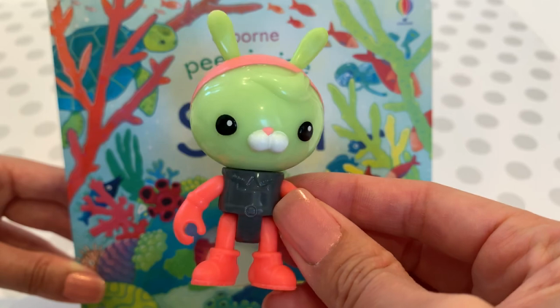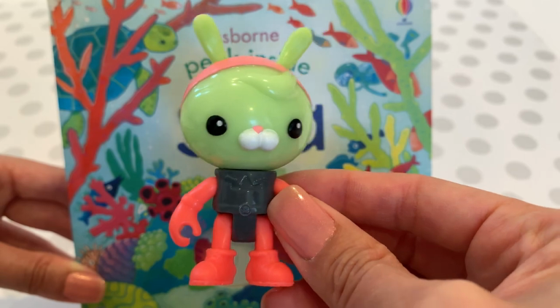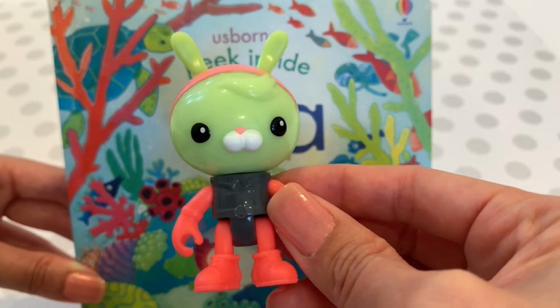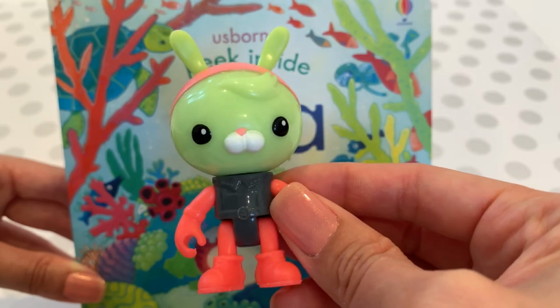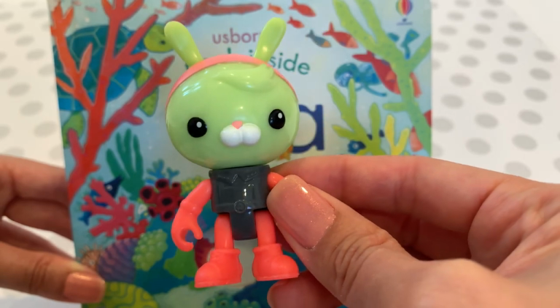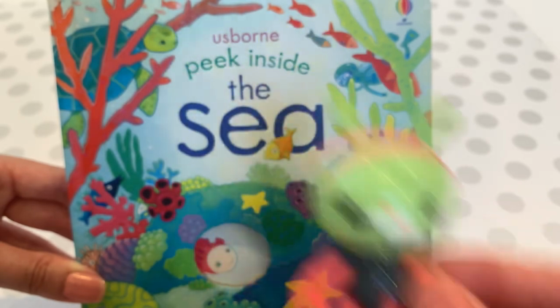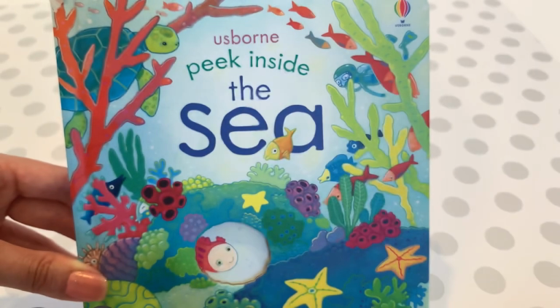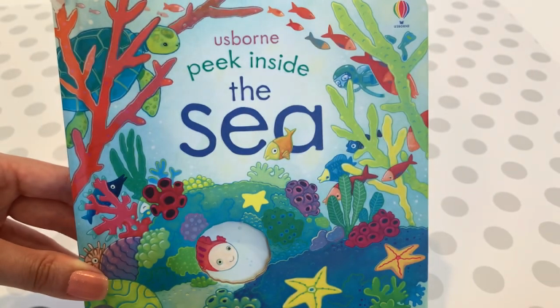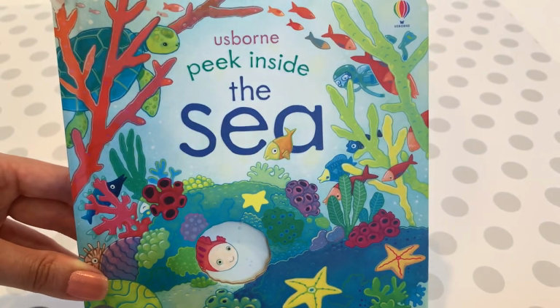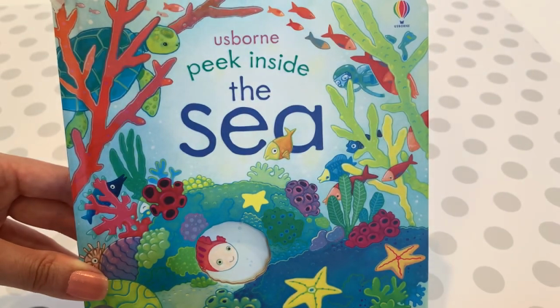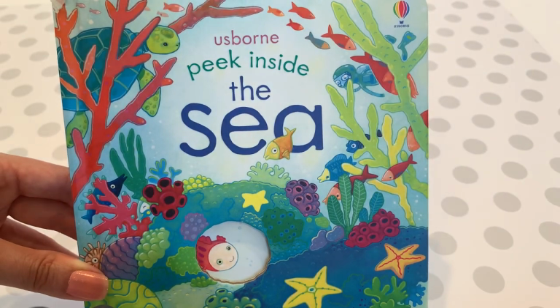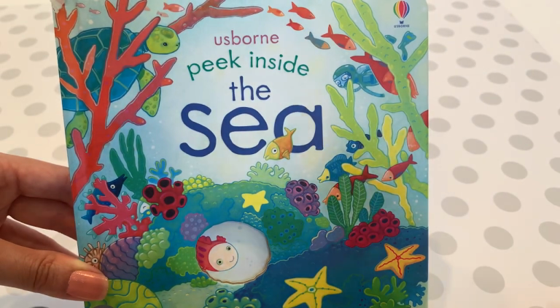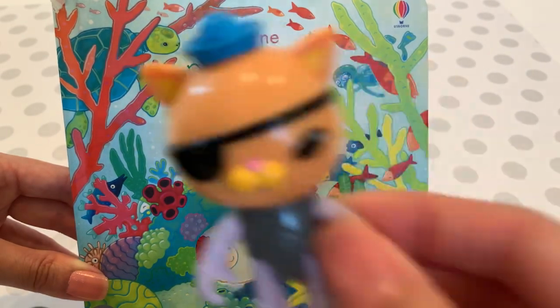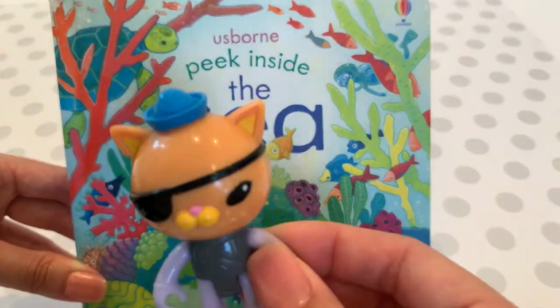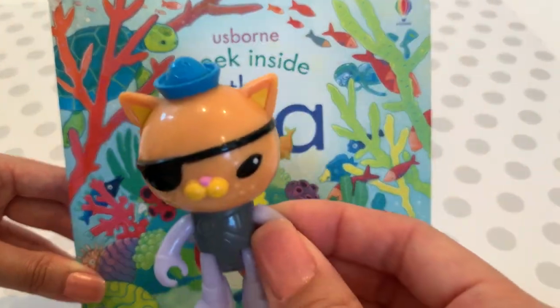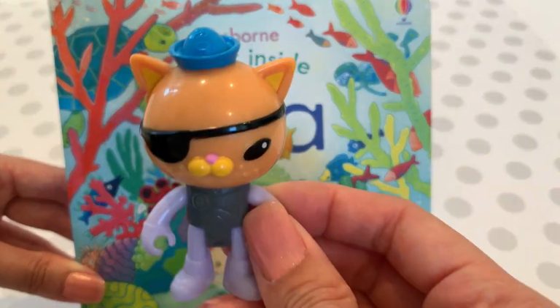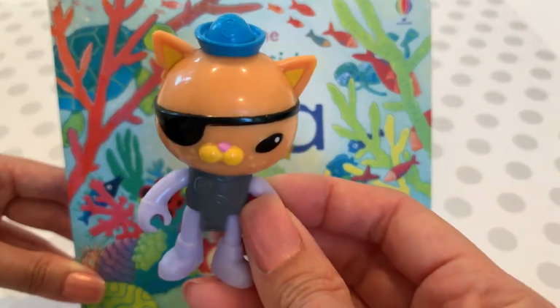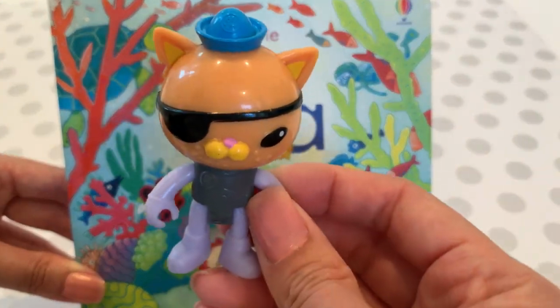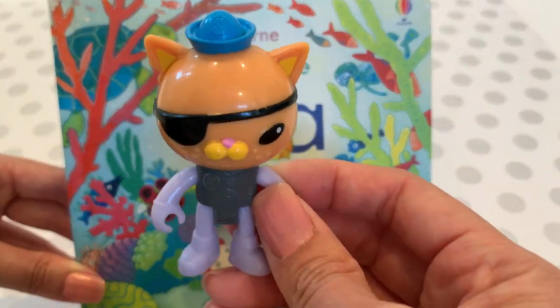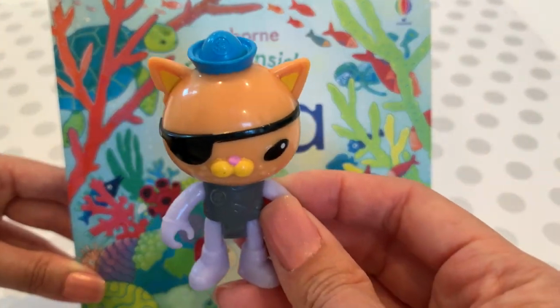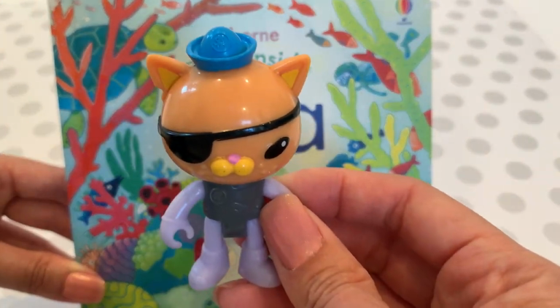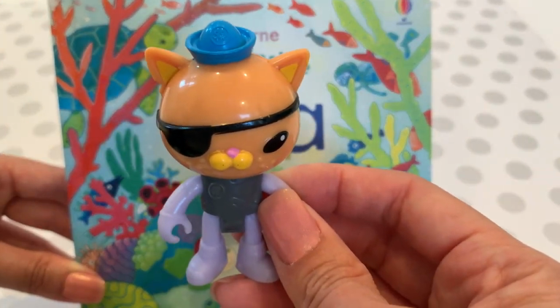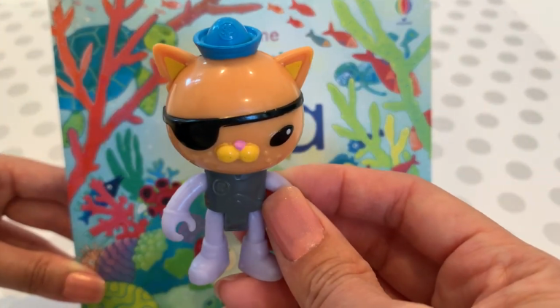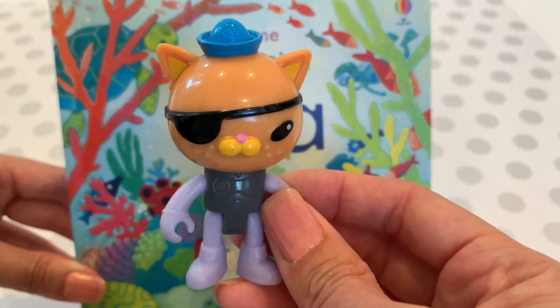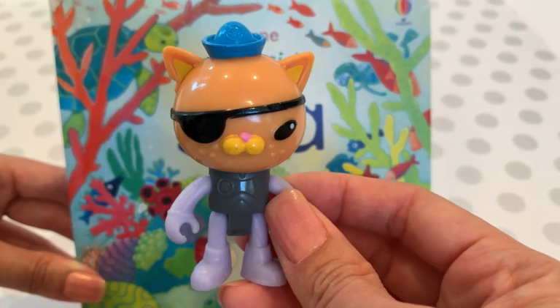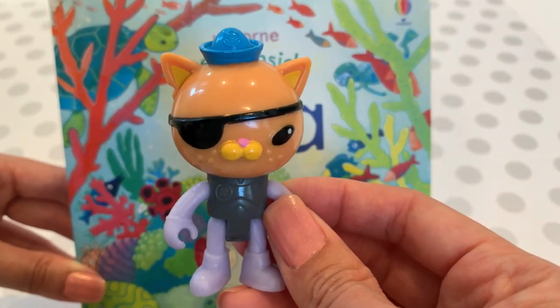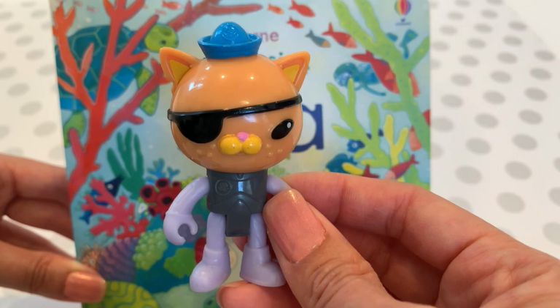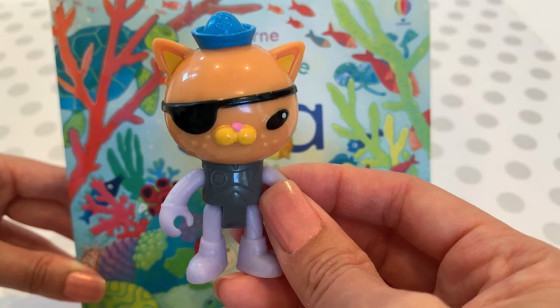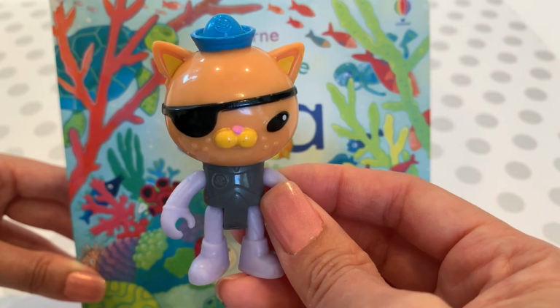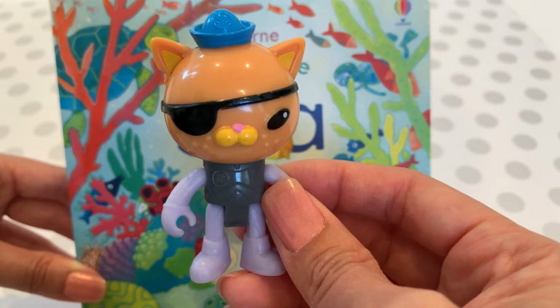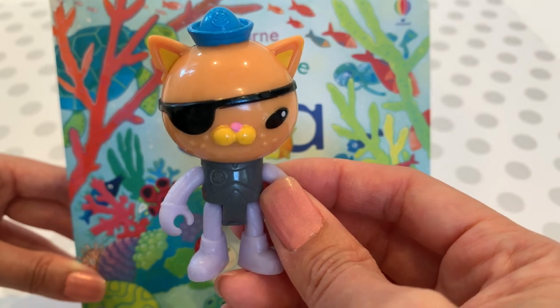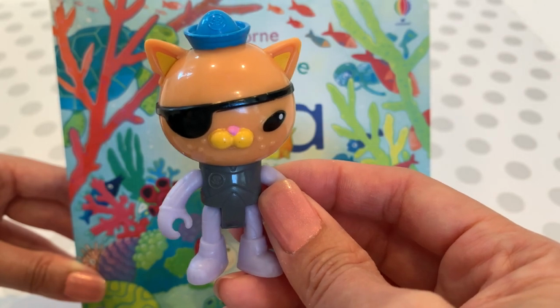She helped build Gup A, Gup B, and Gup X. Then we have Kwasi, the brave and fearless cat.